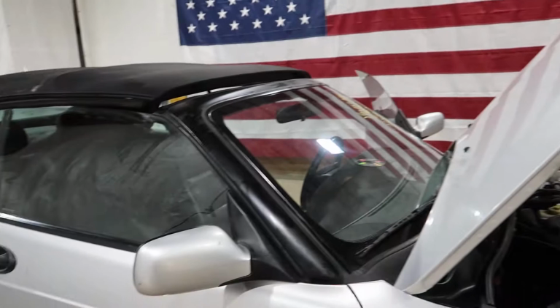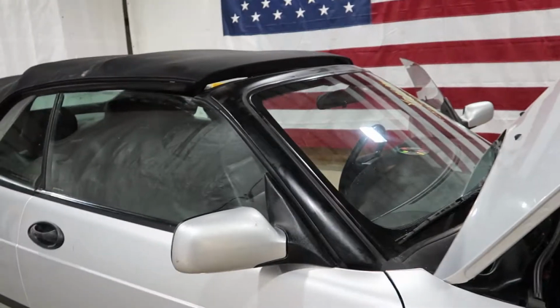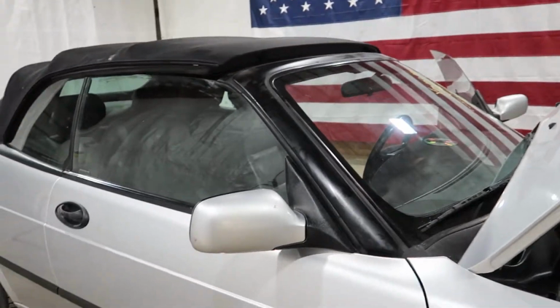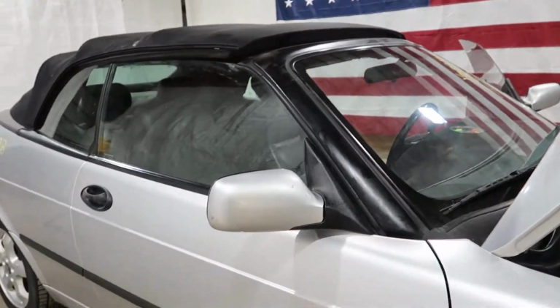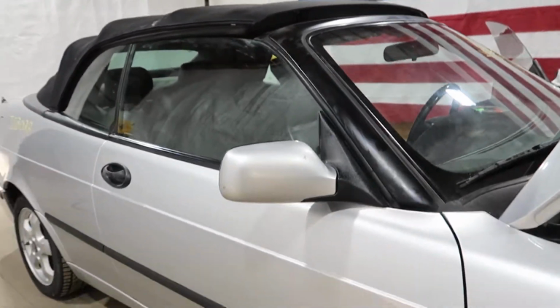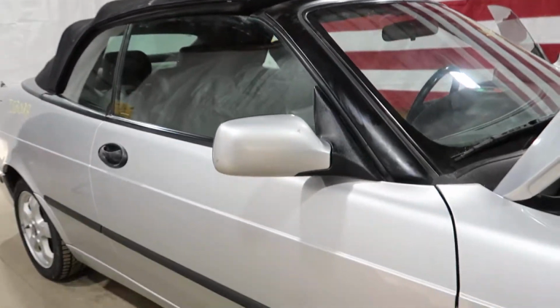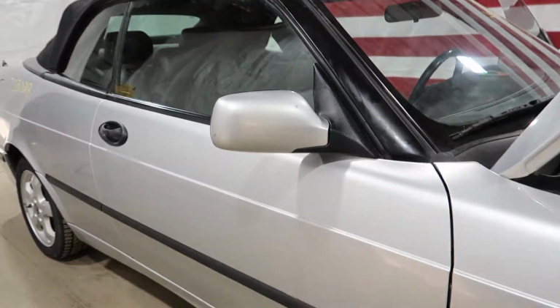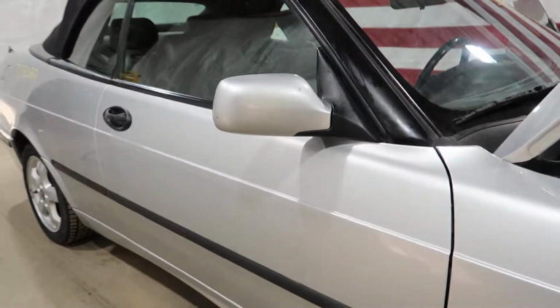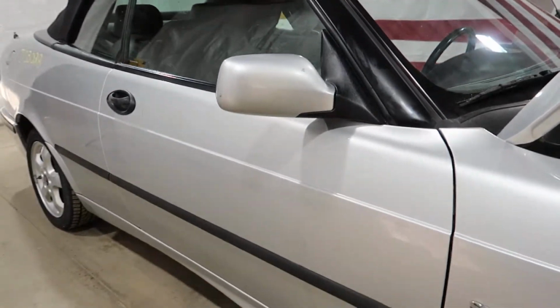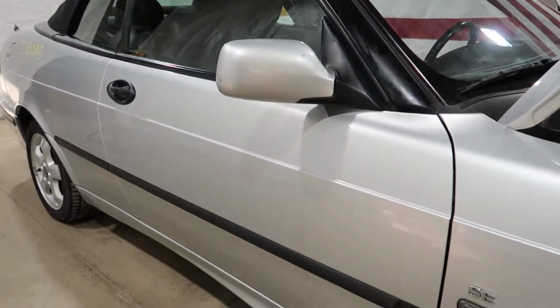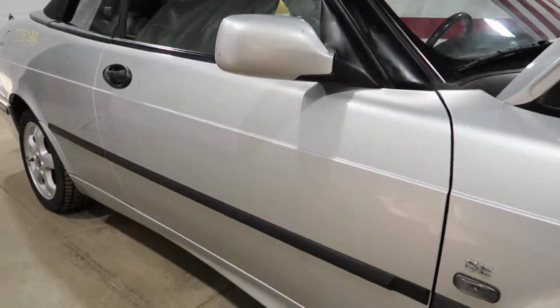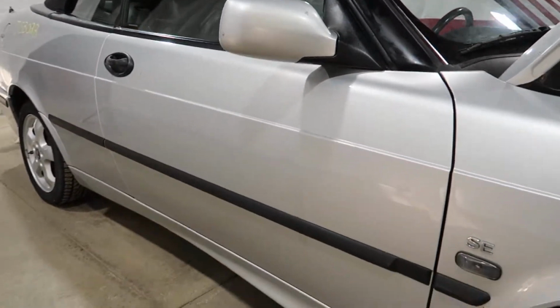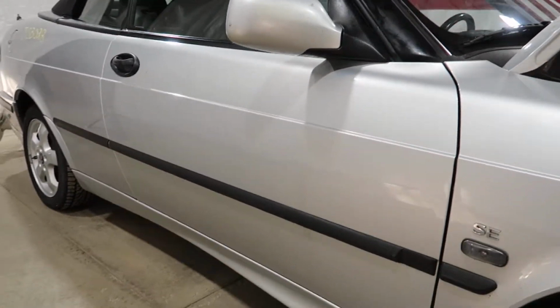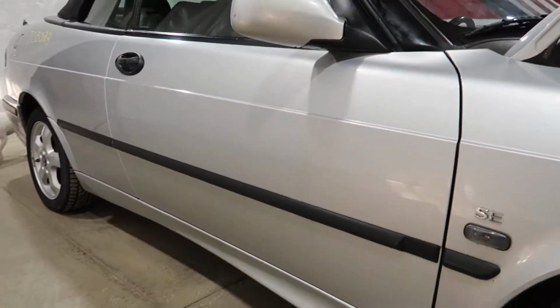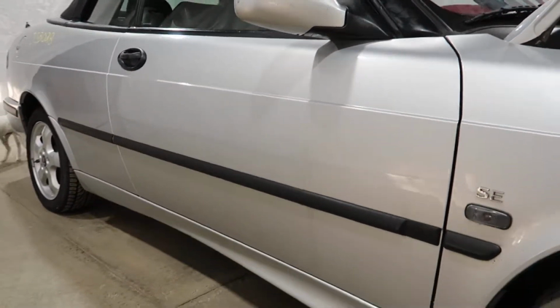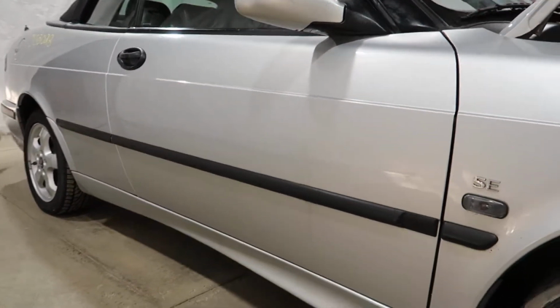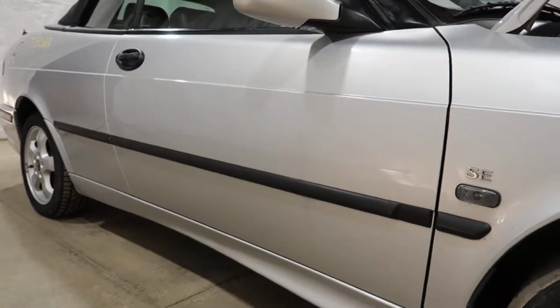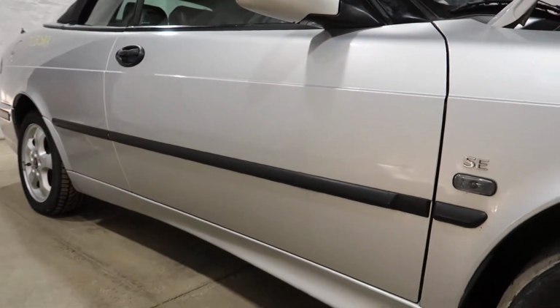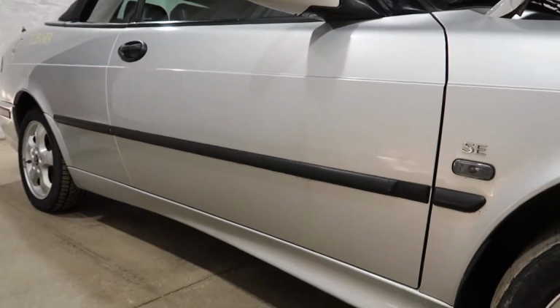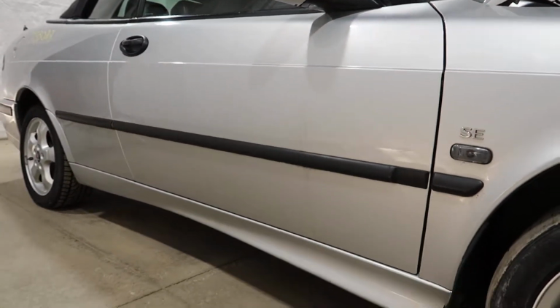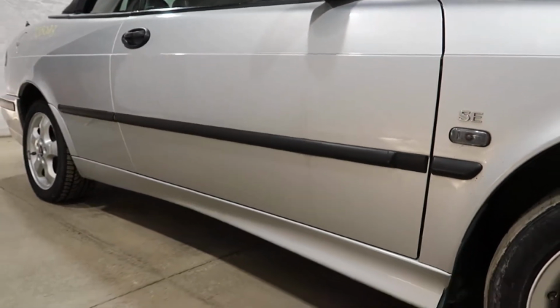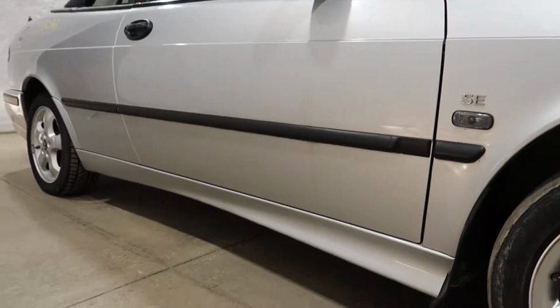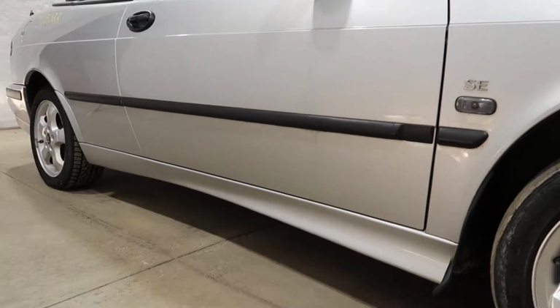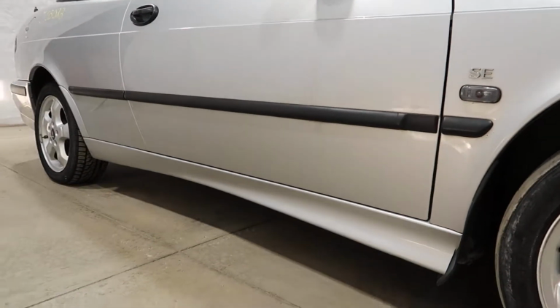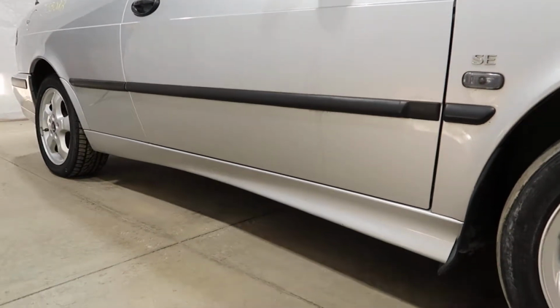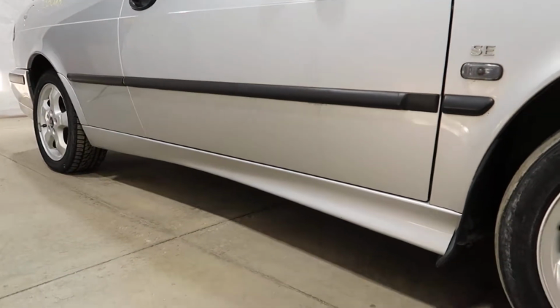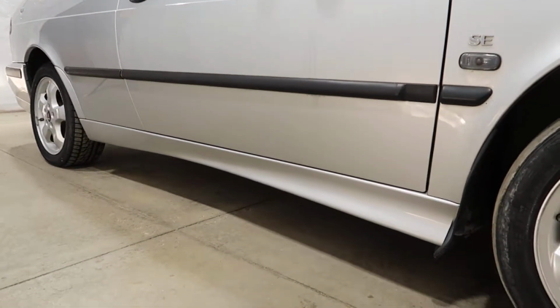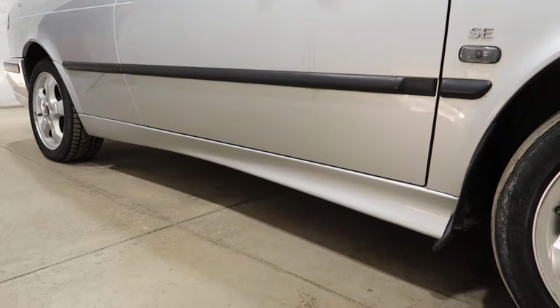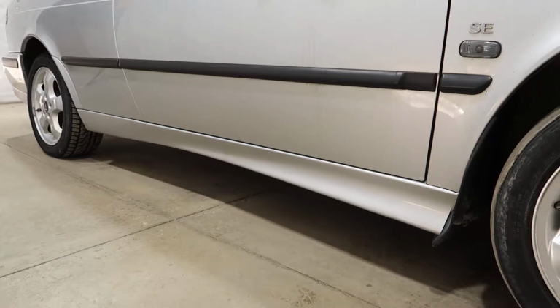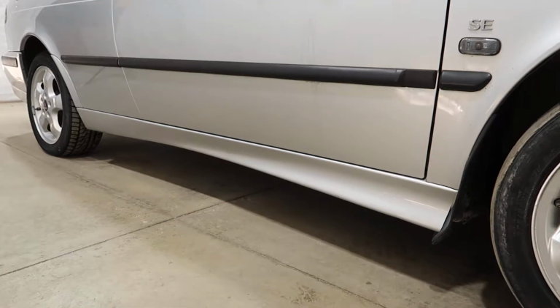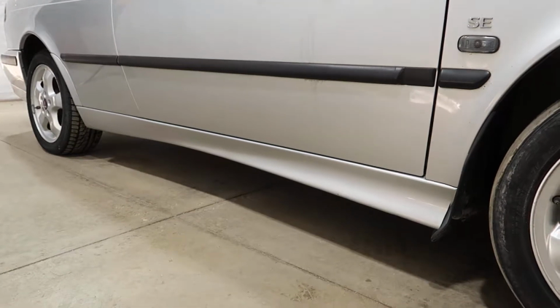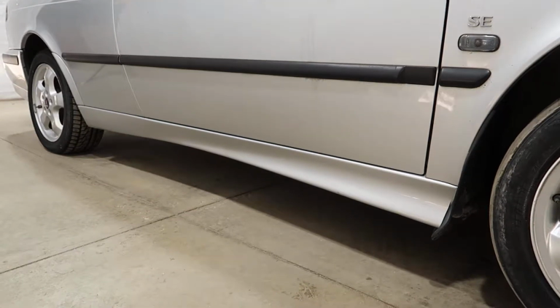Both mirrors are in good shape, both doors are rust free, and both side skirts are in nice shape.